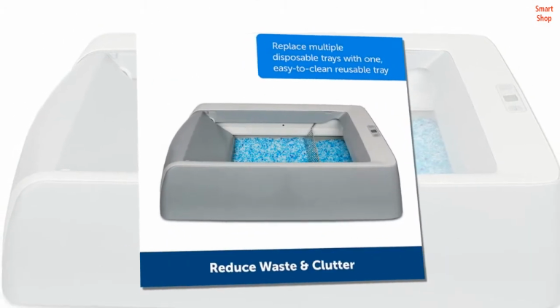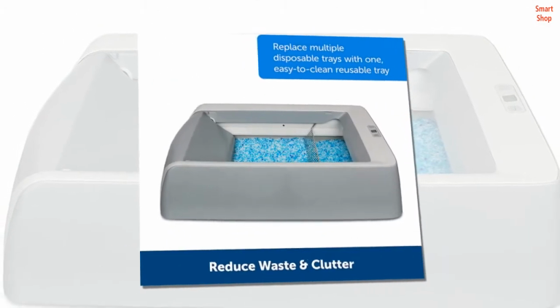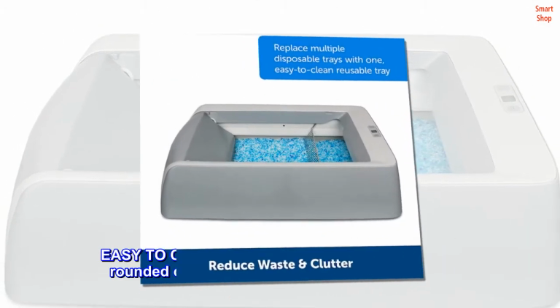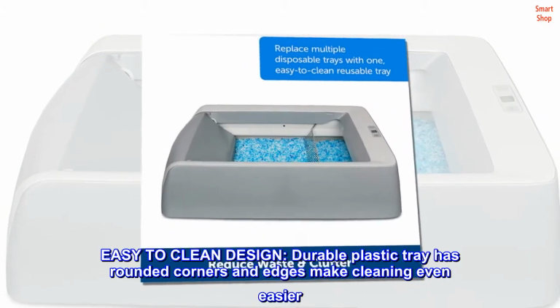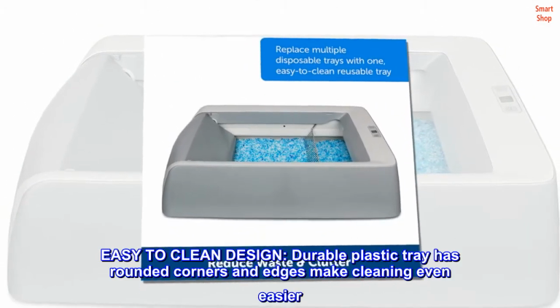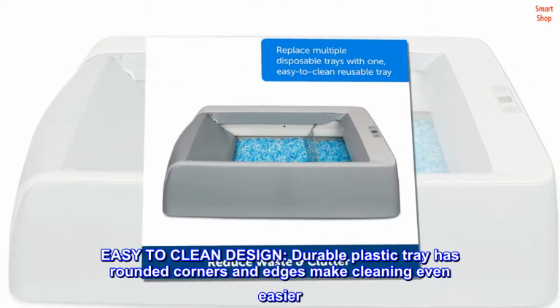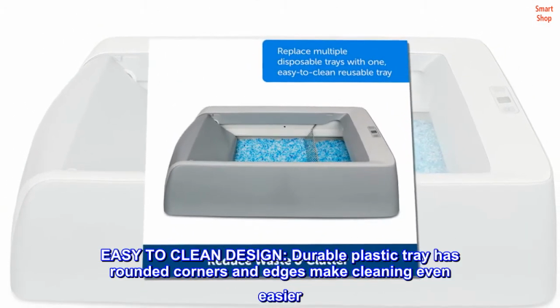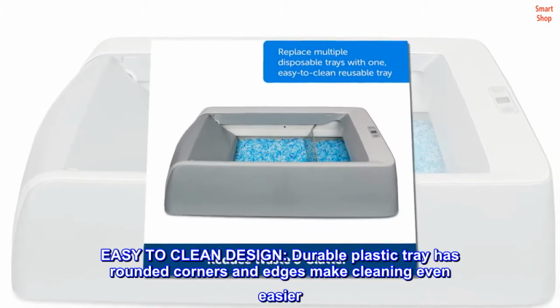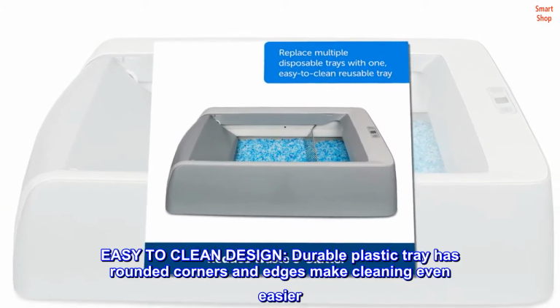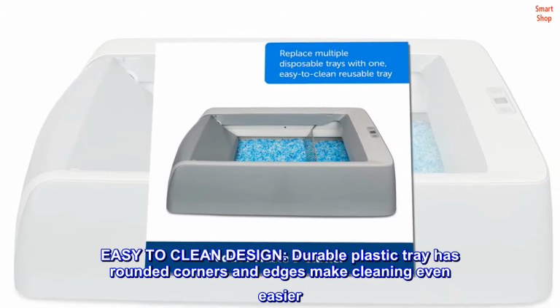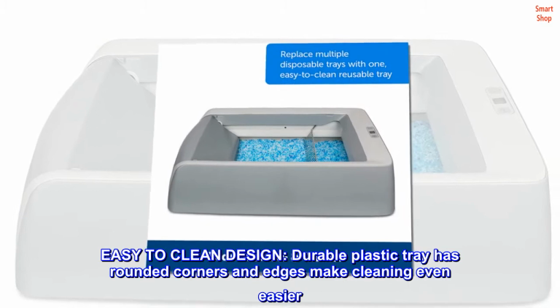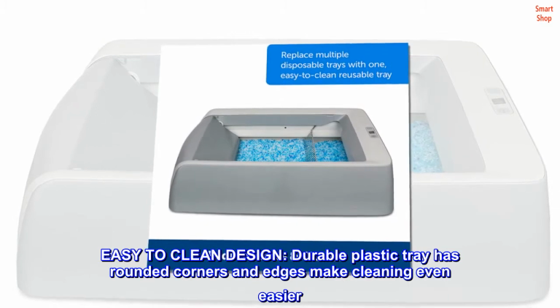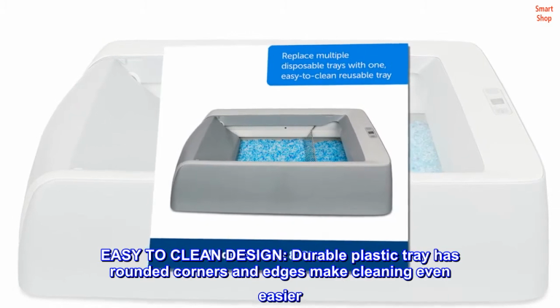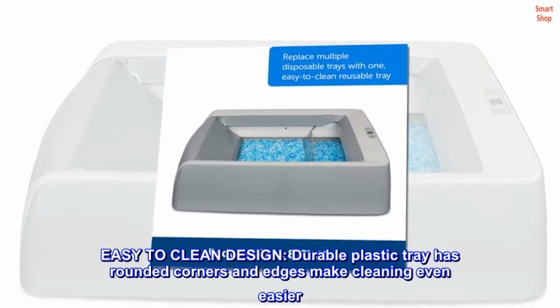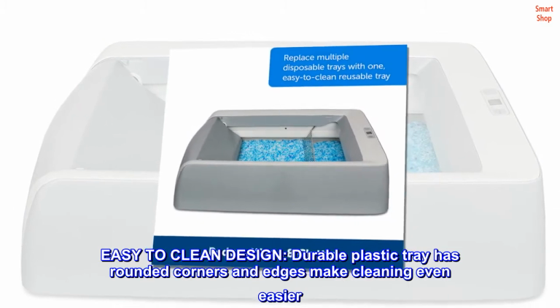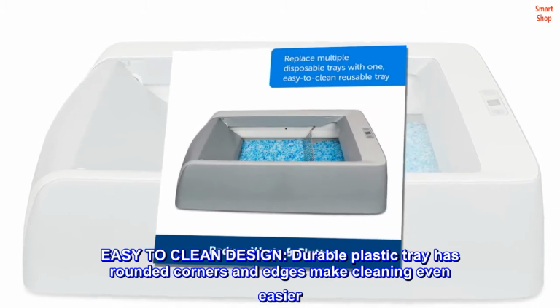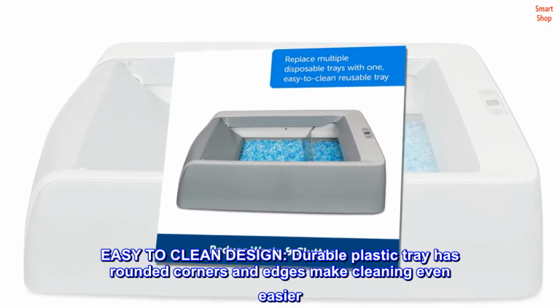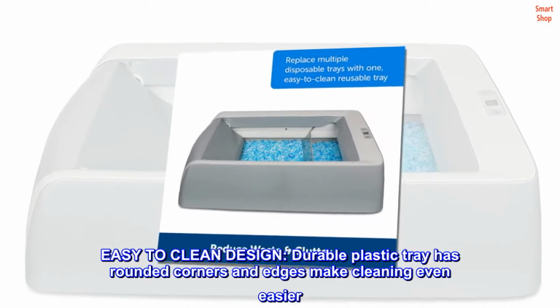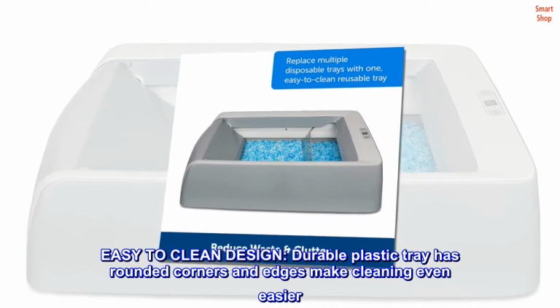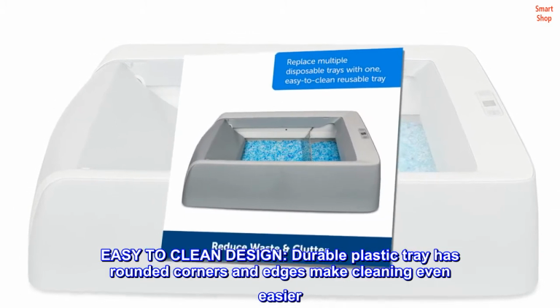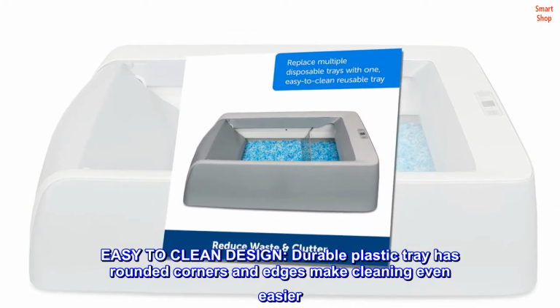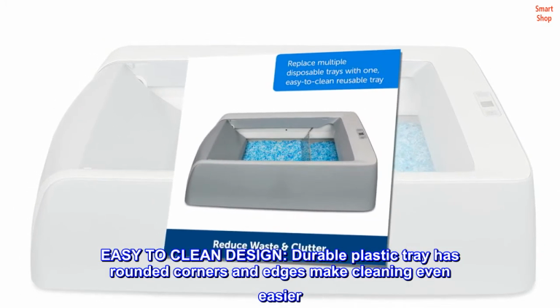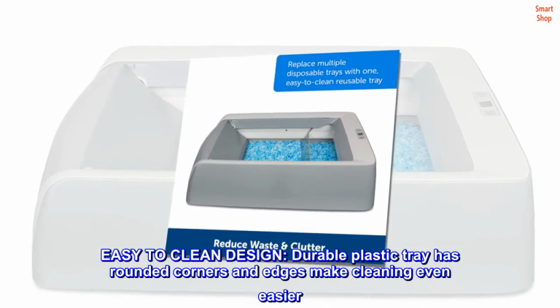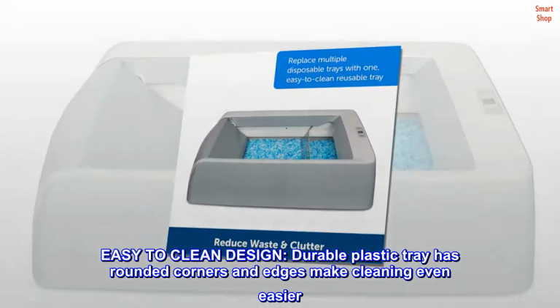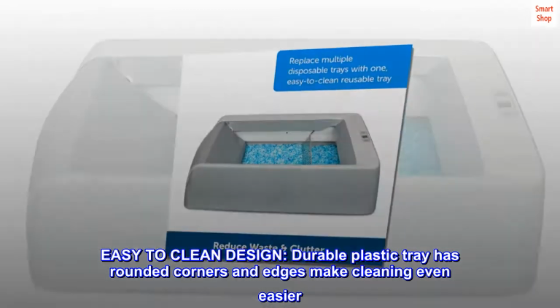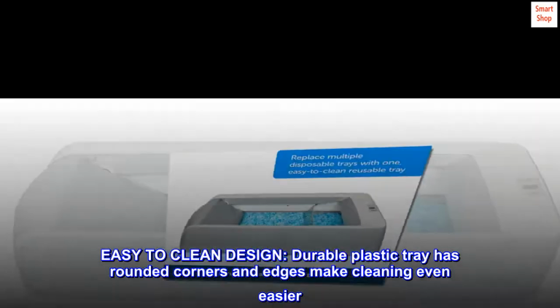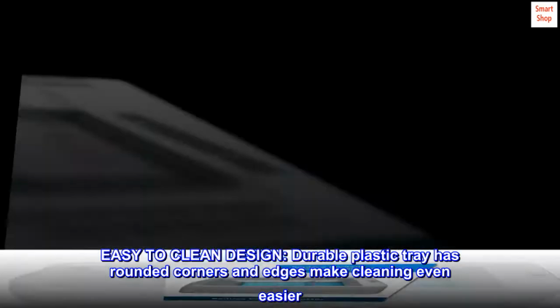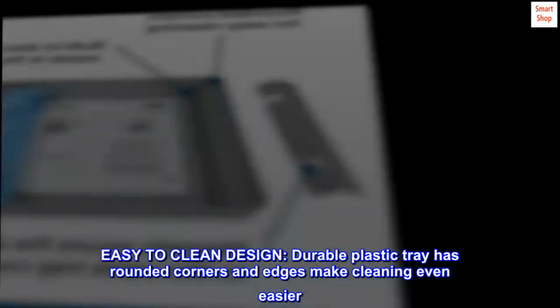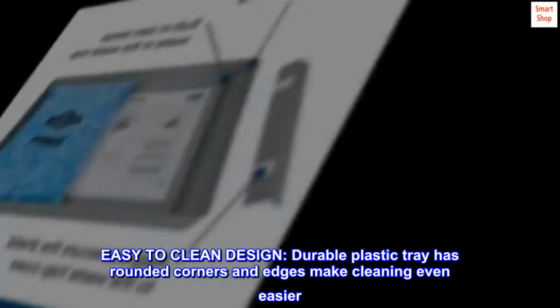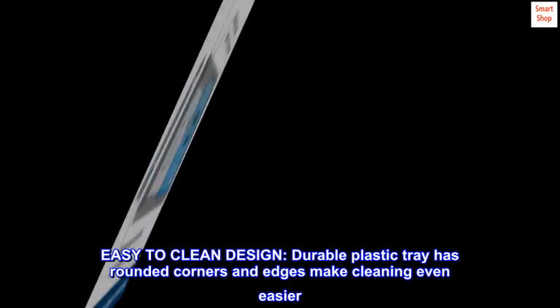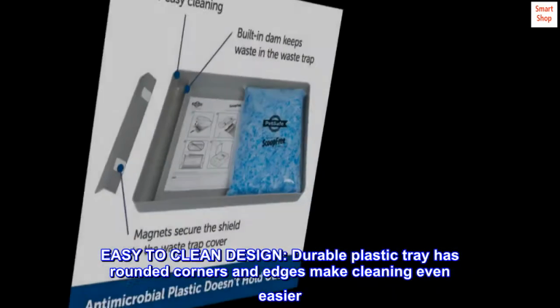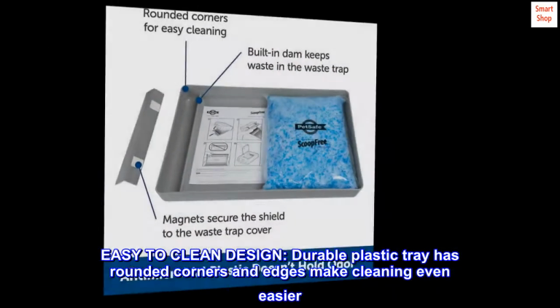Easy to clean design. The durable plastic tray has rounded corners and edges that make cleaning even easier.